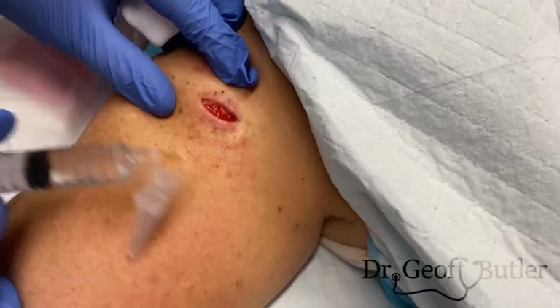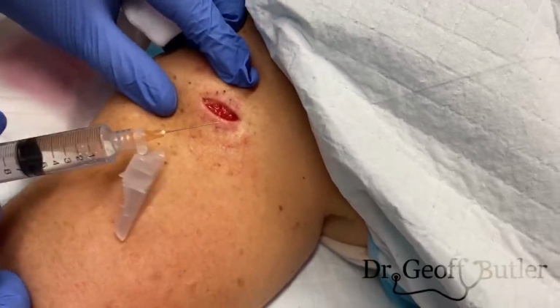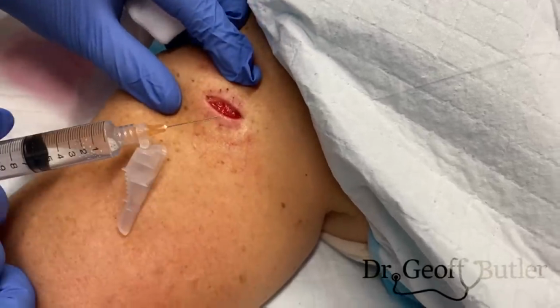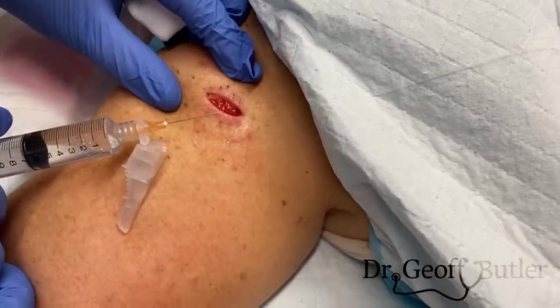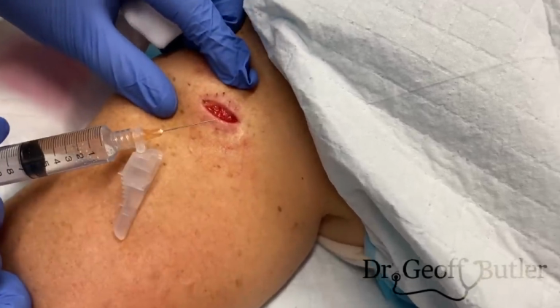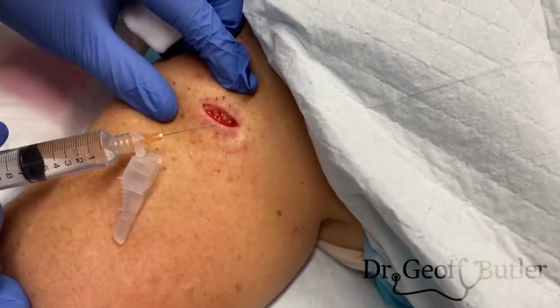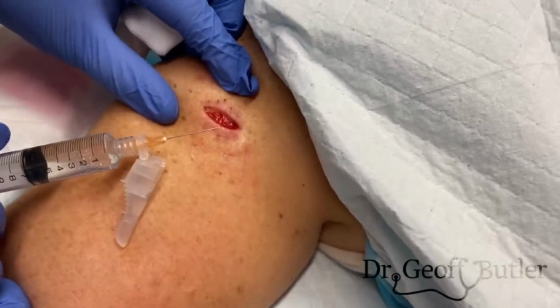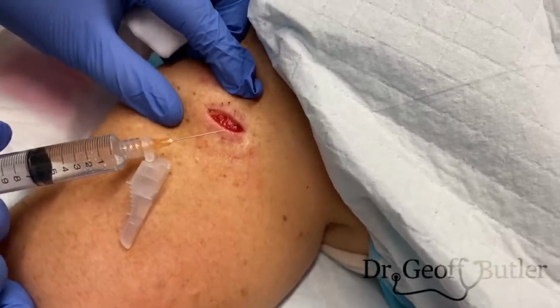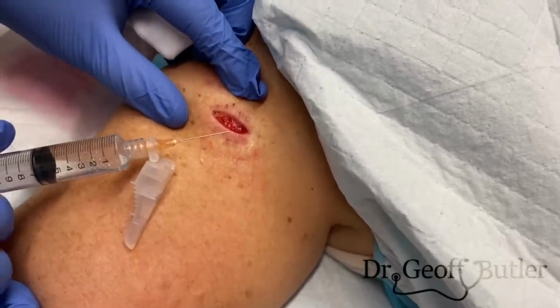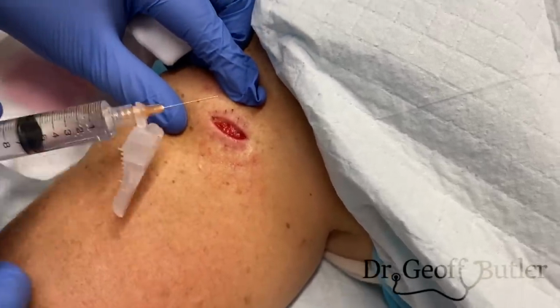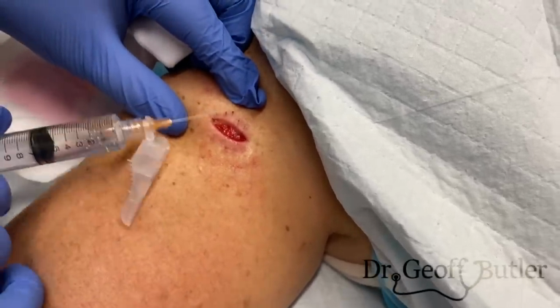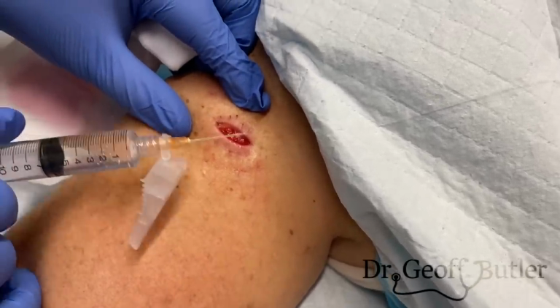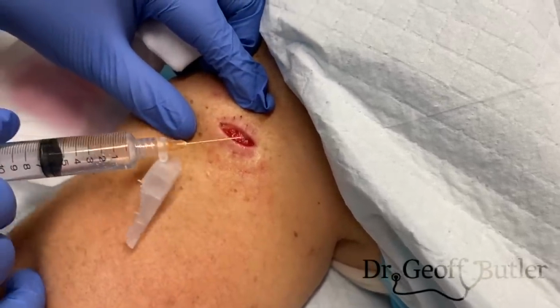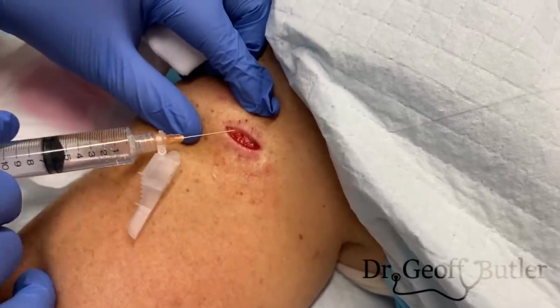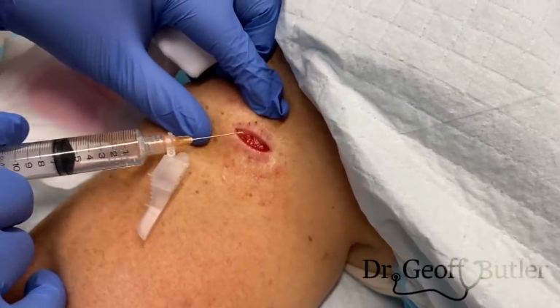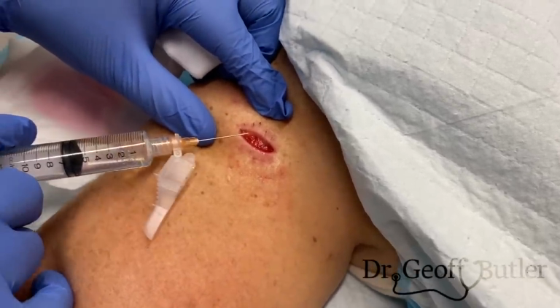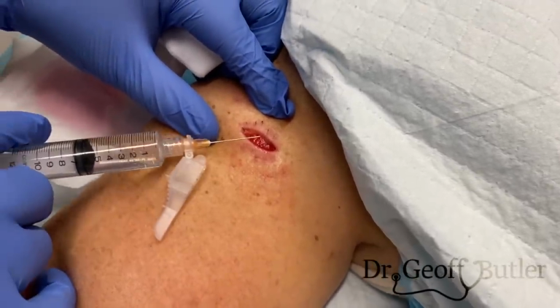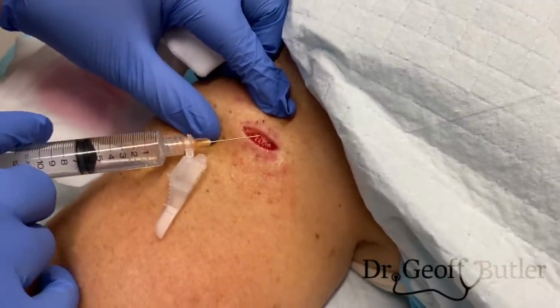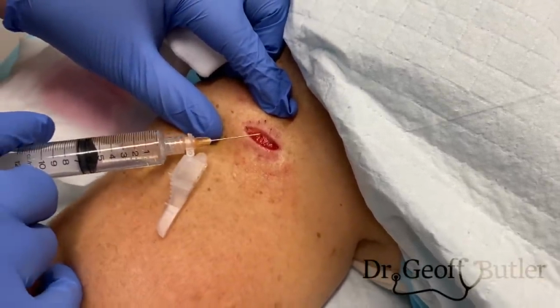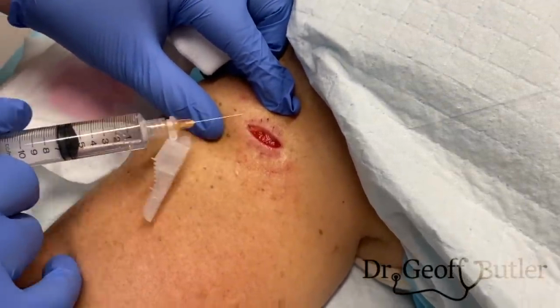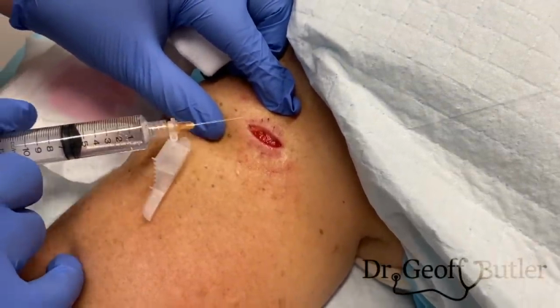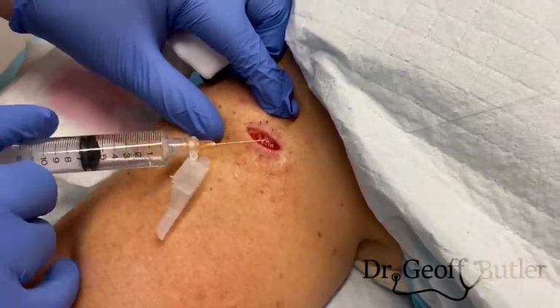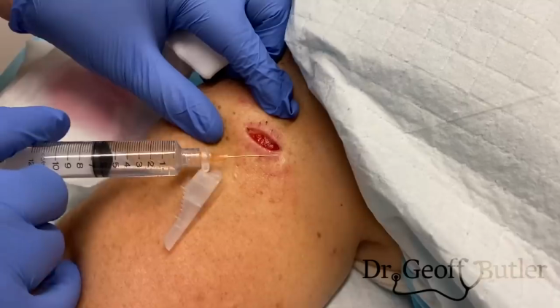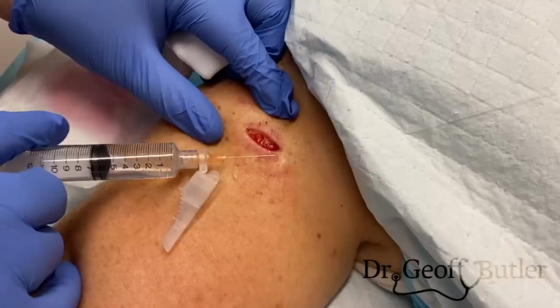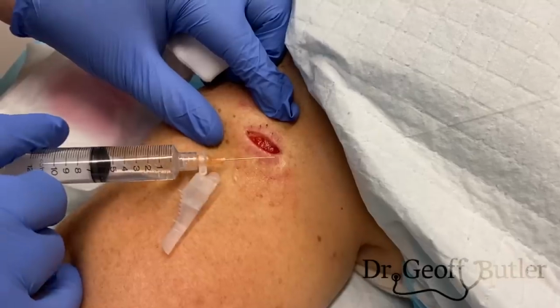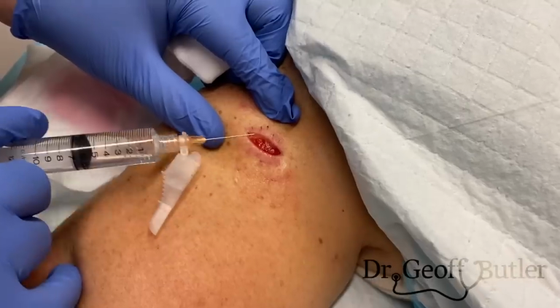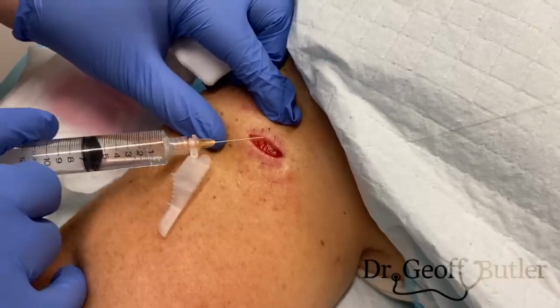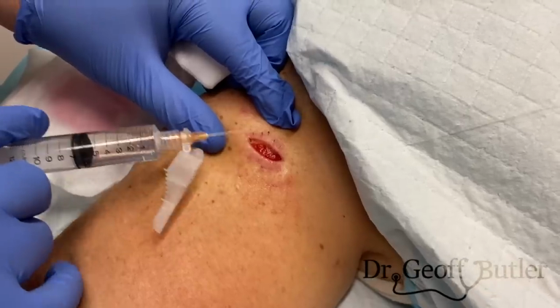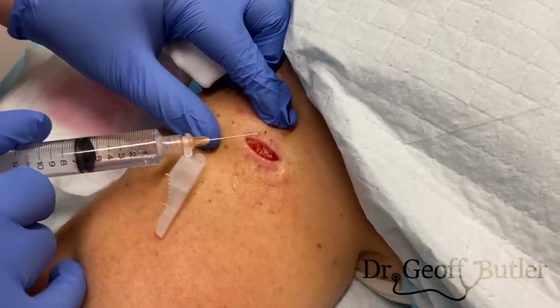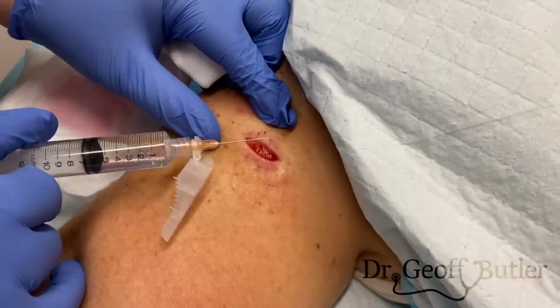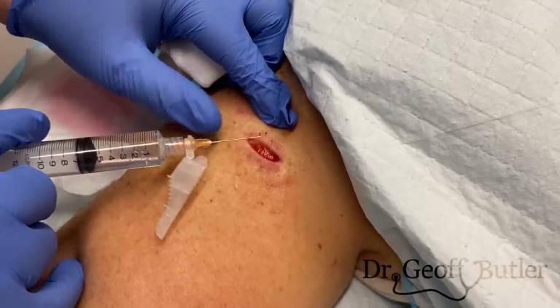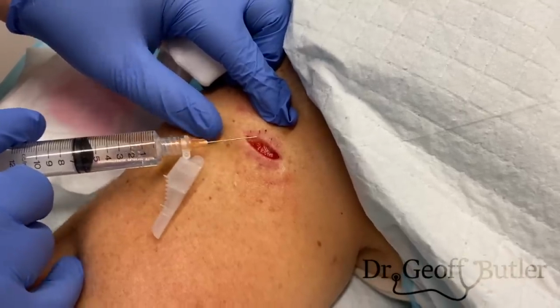The key with these in terms of doing a repair is we're going to have to re-expose the basement membrane, so we have to freeze this up and then scrape this out a little bit.